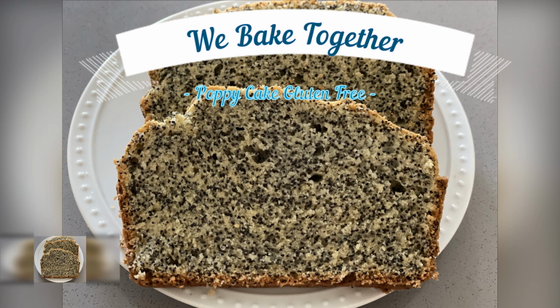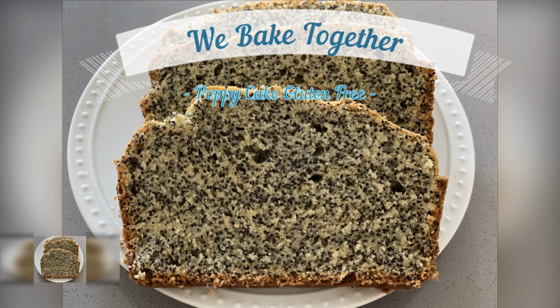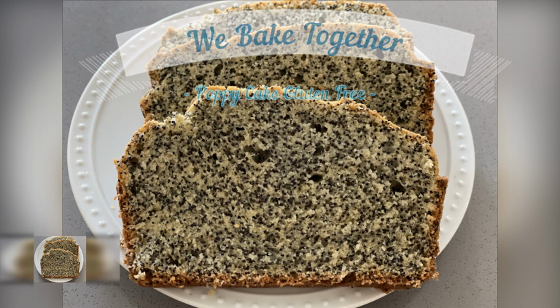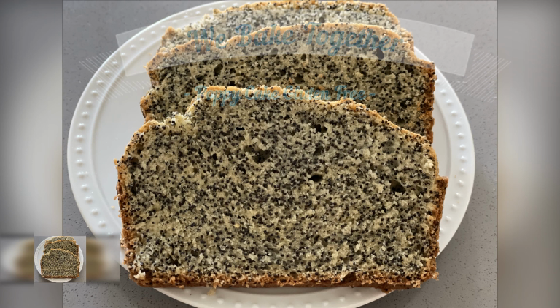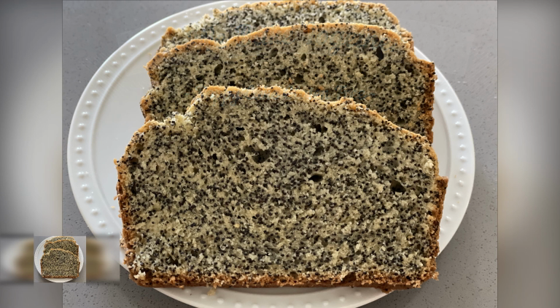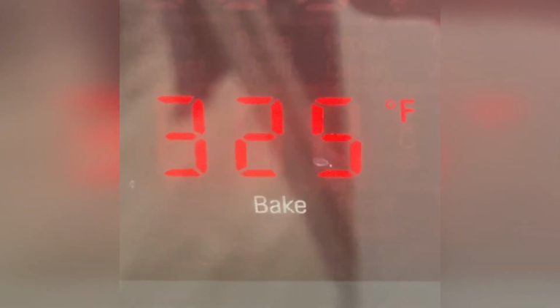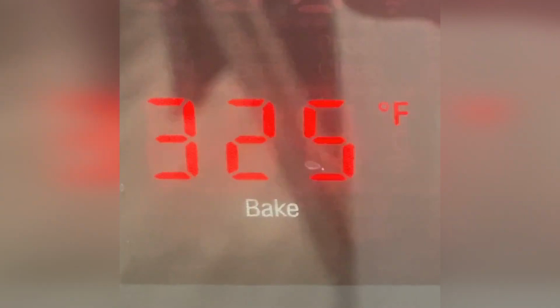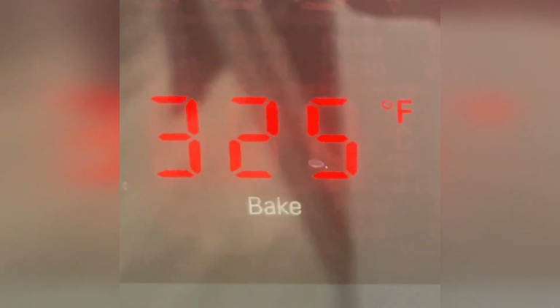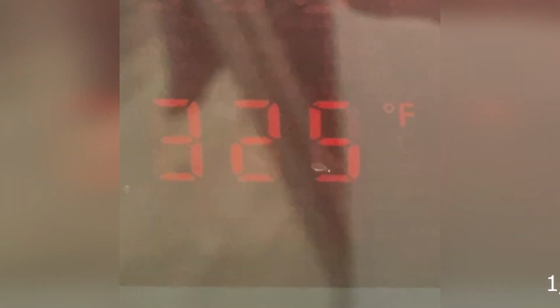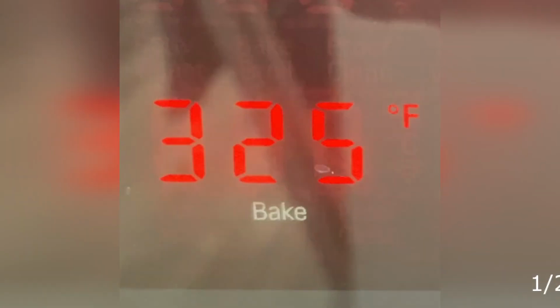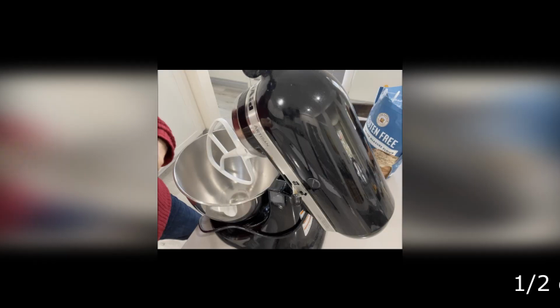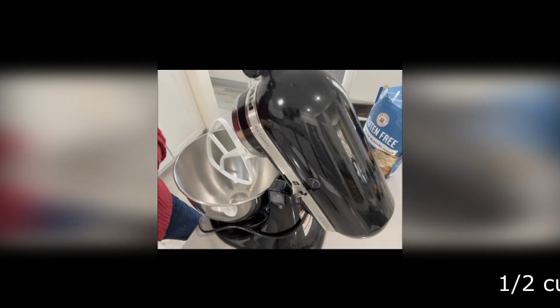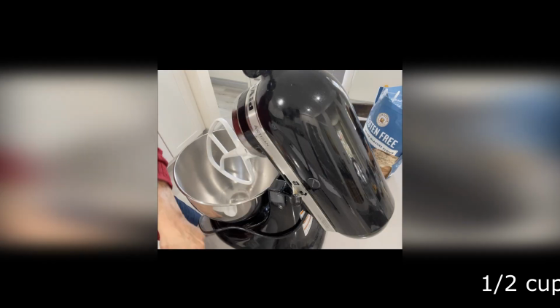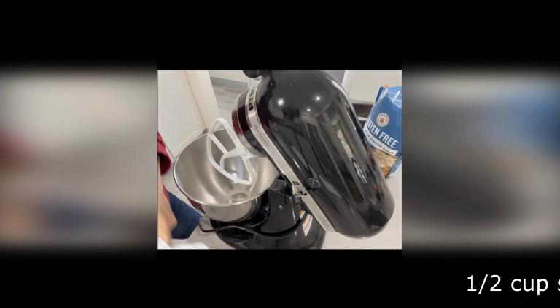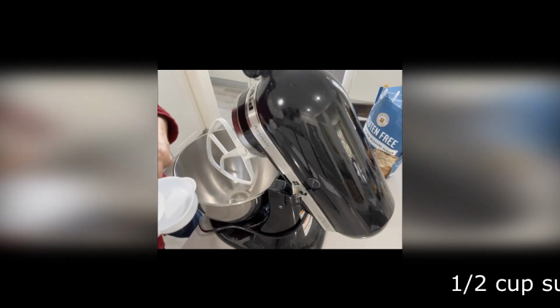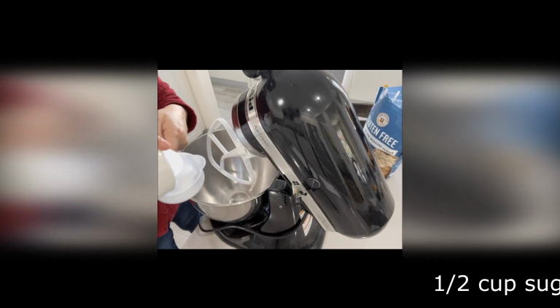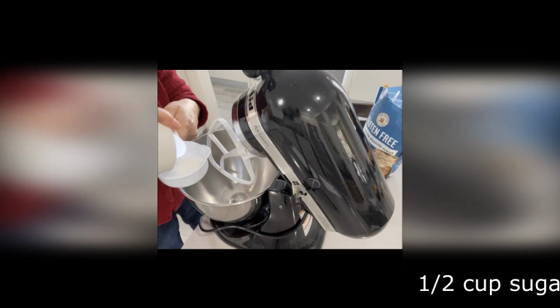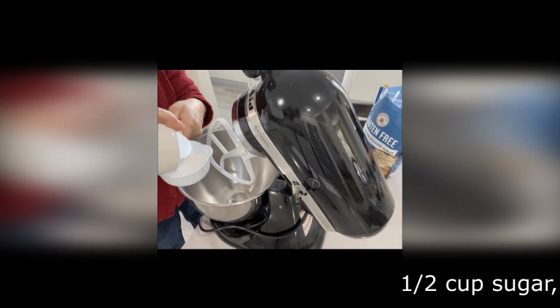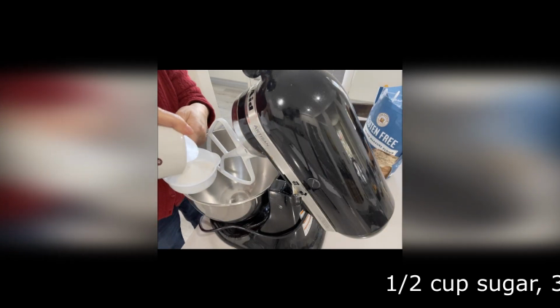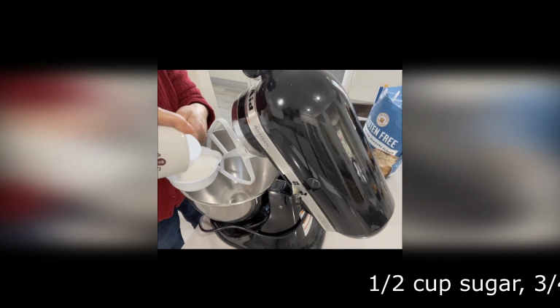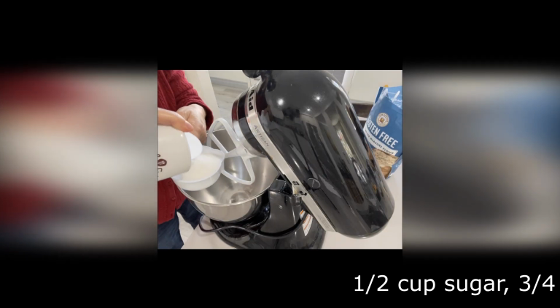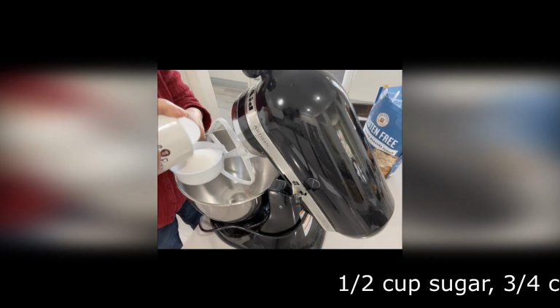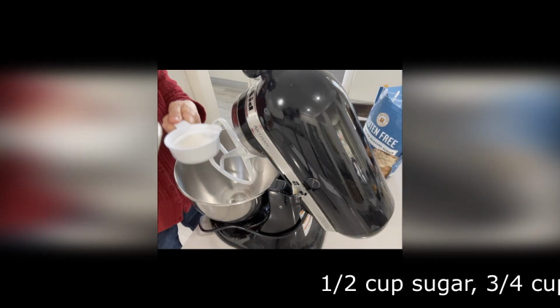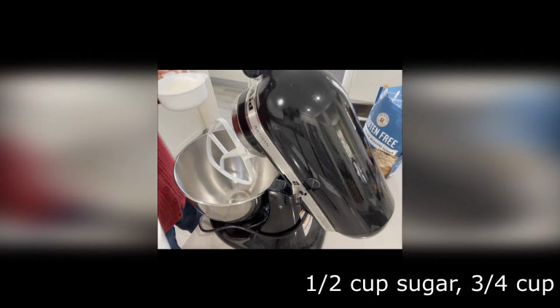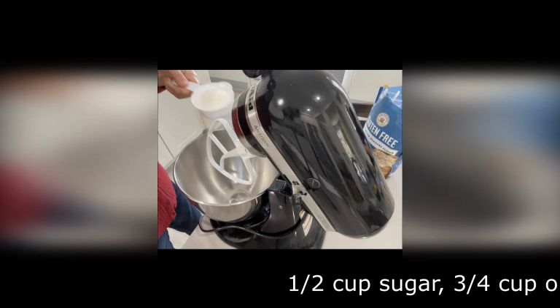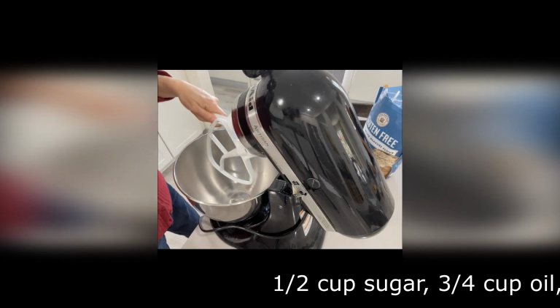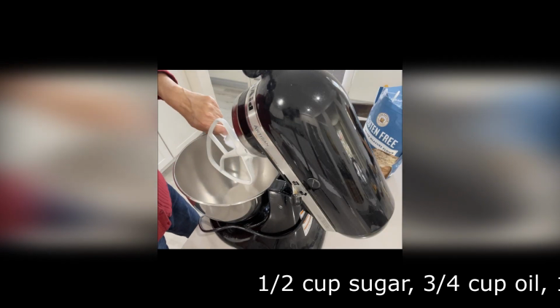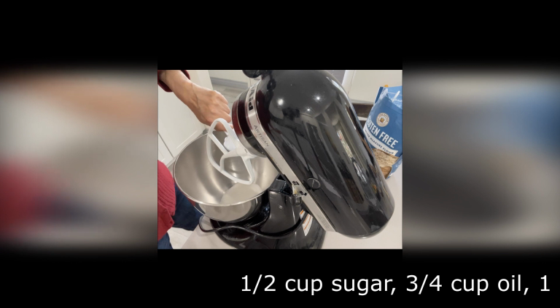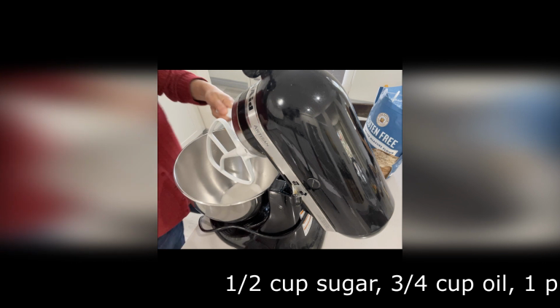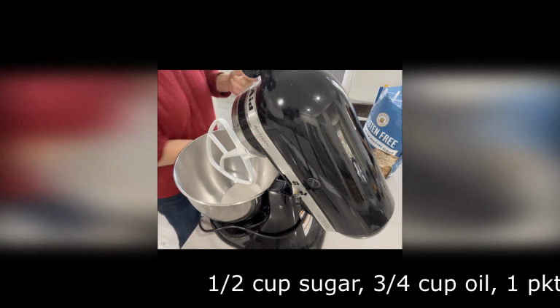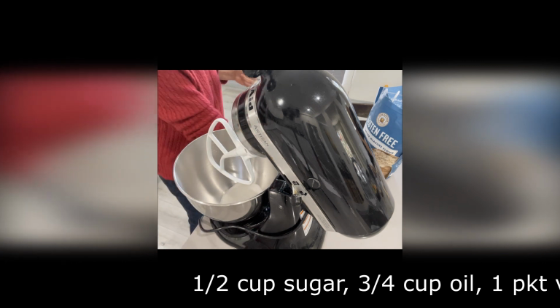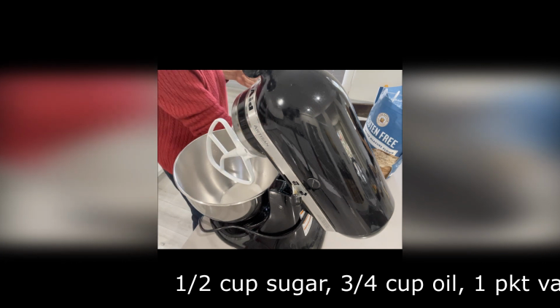Pre-heat your oven at 325 Fahrenheit. Mix half a cup of sugar and three quarters of a cup of coconut oil — you could use regular oil.